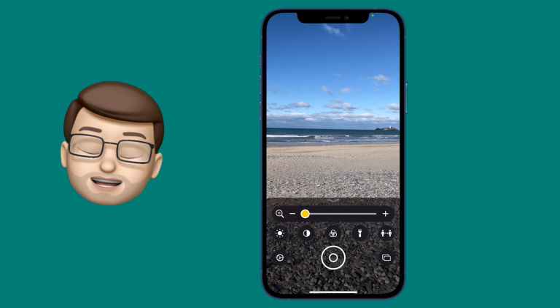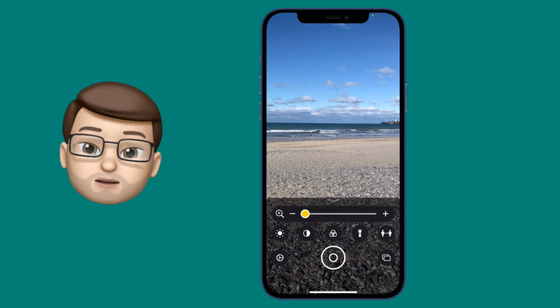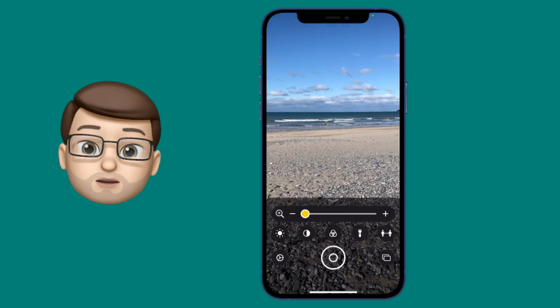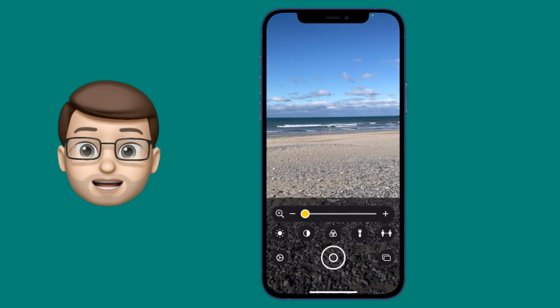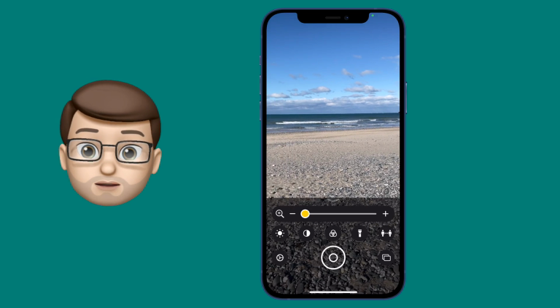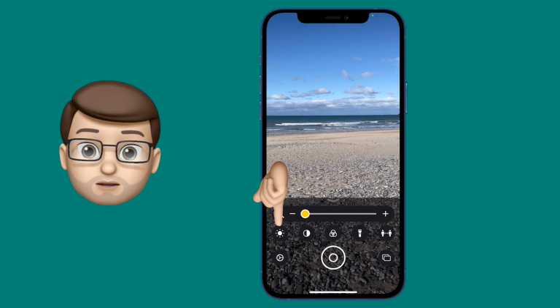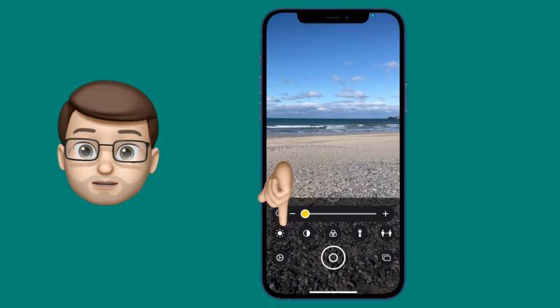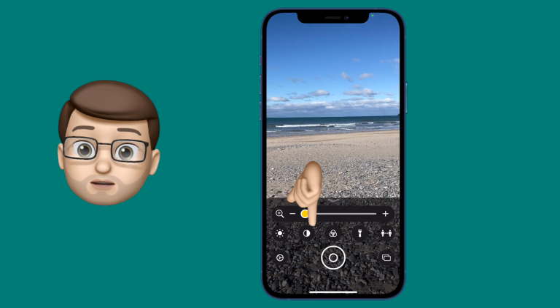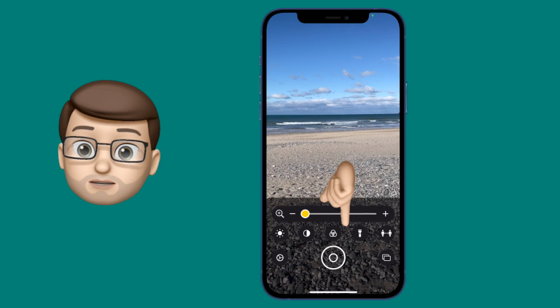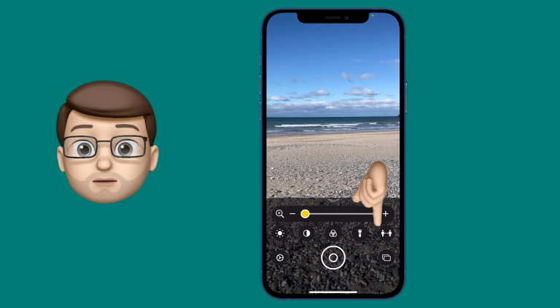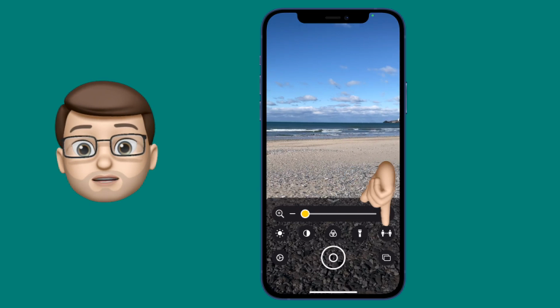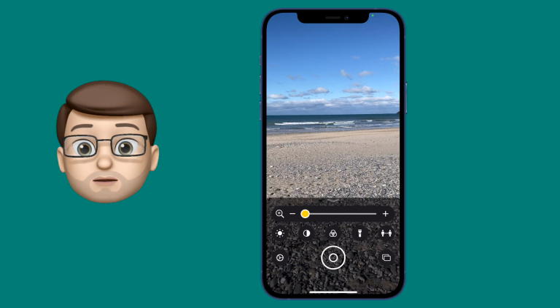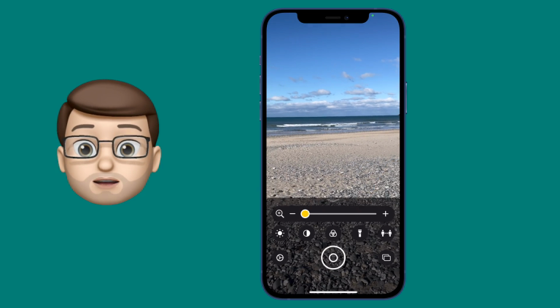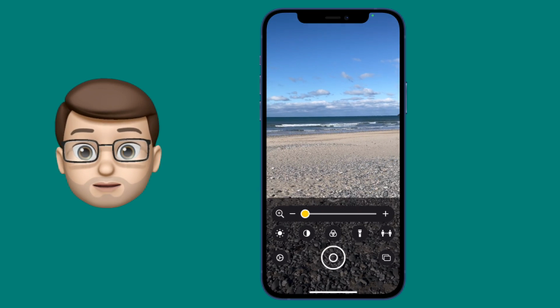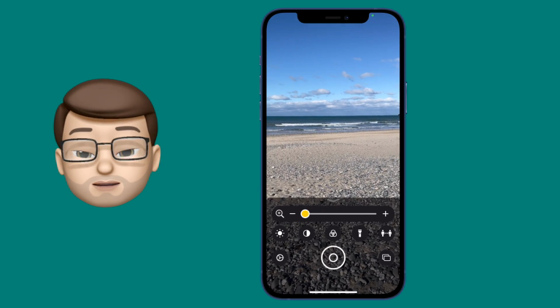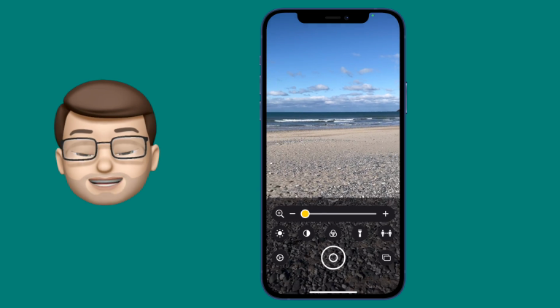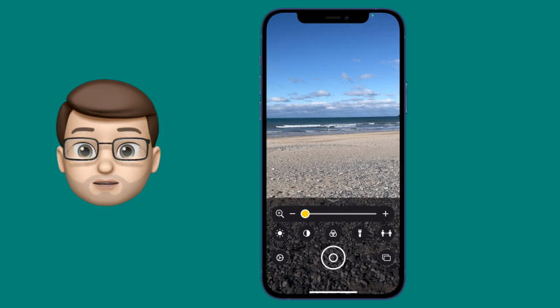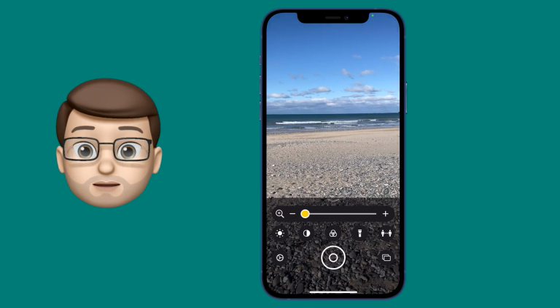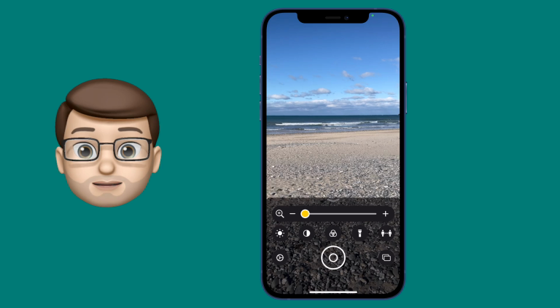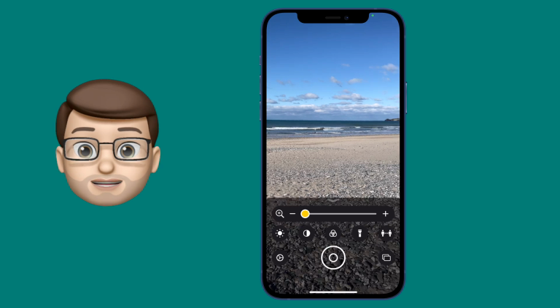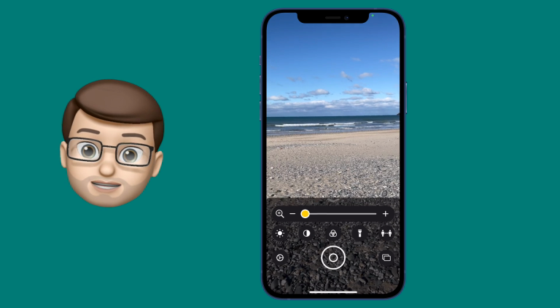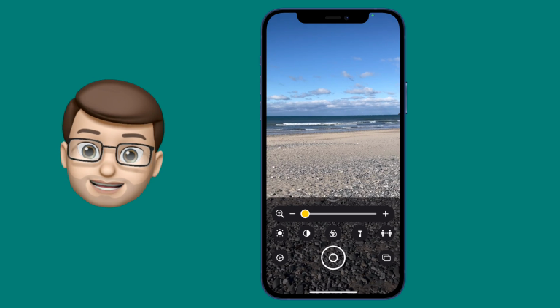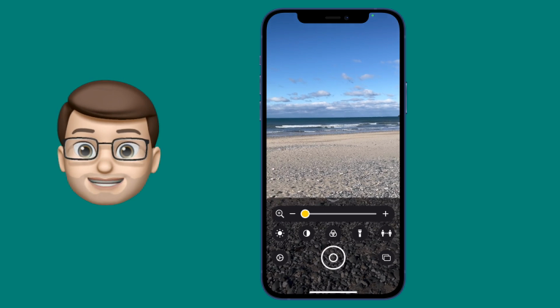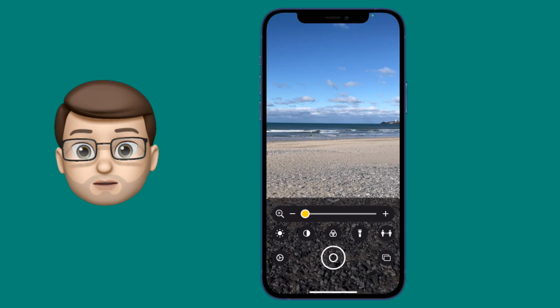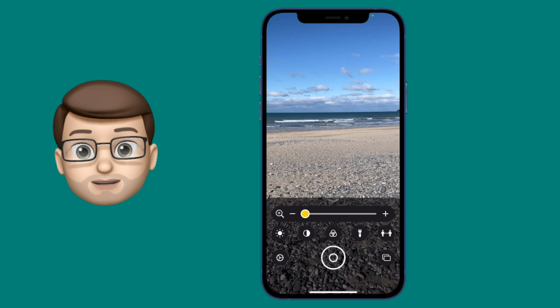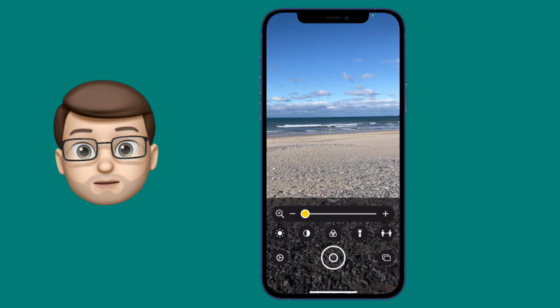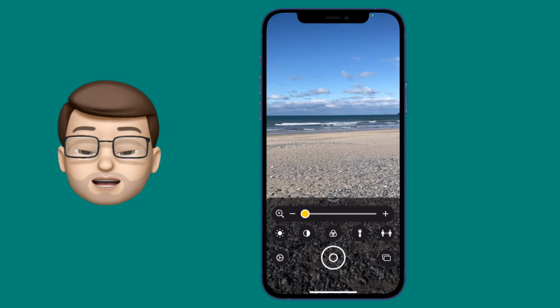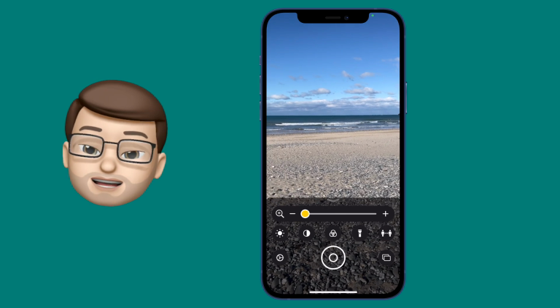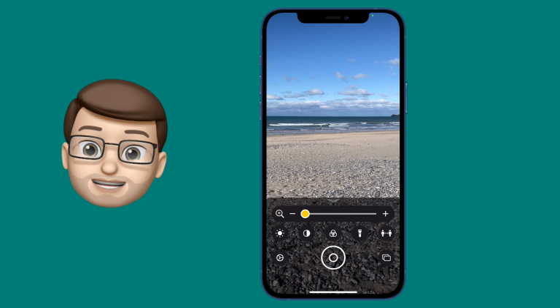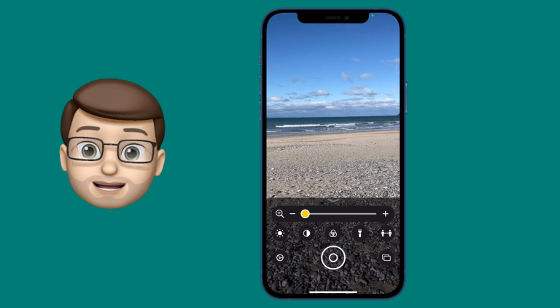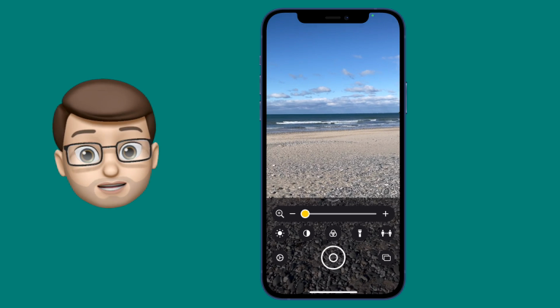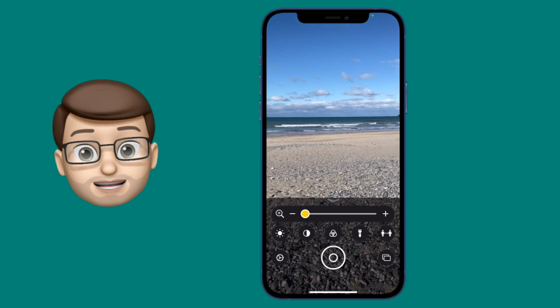Now on this app at the bottom, there are a few different options, and one of them has got two people with a little arrow between them. That is People Detection.